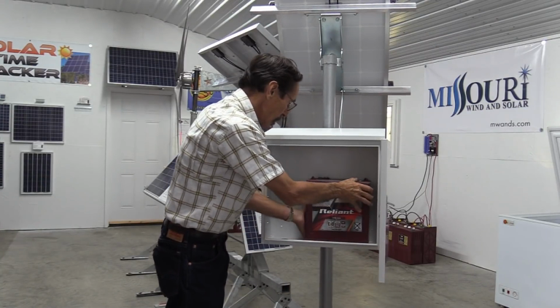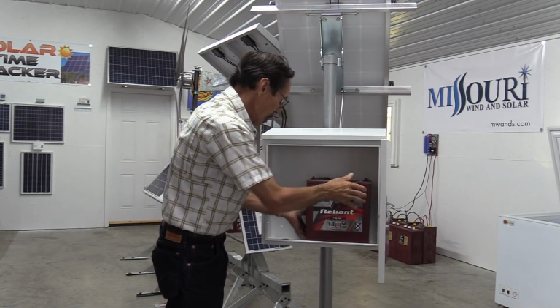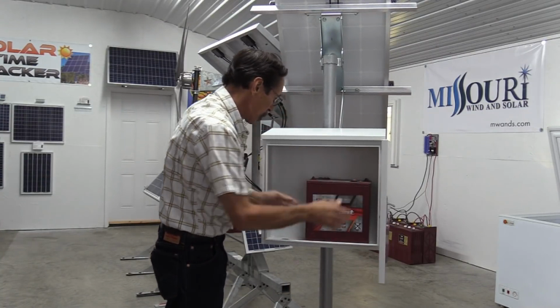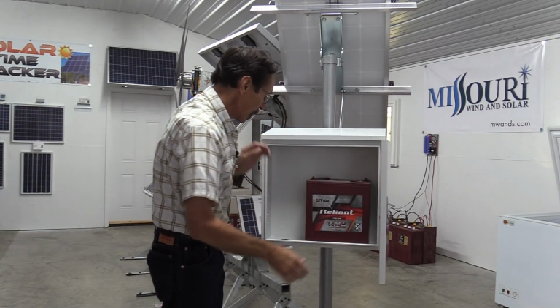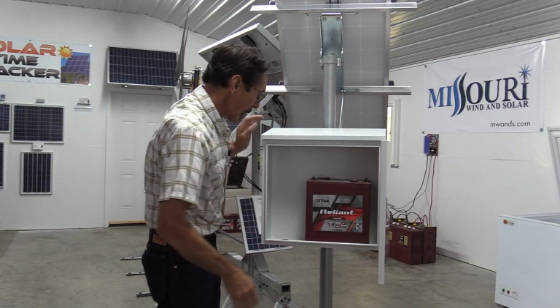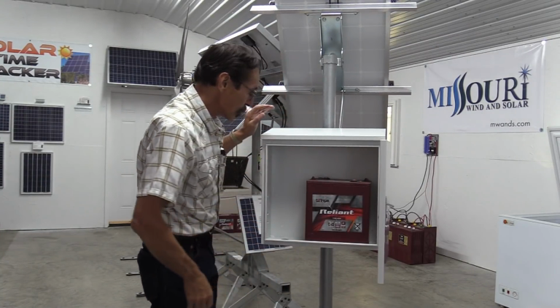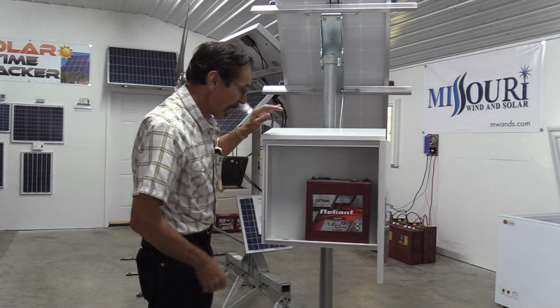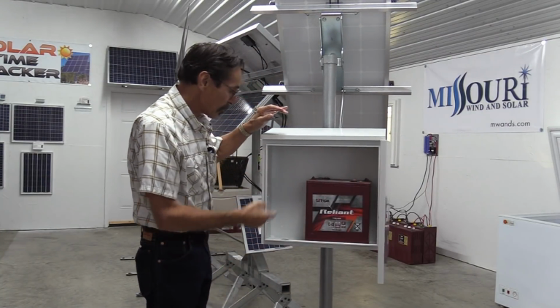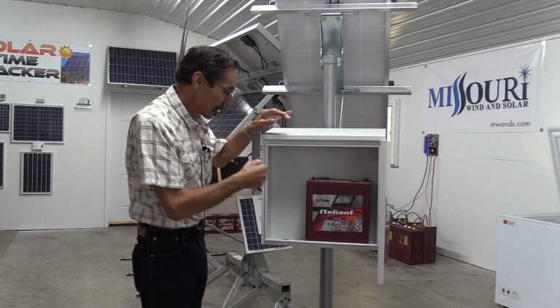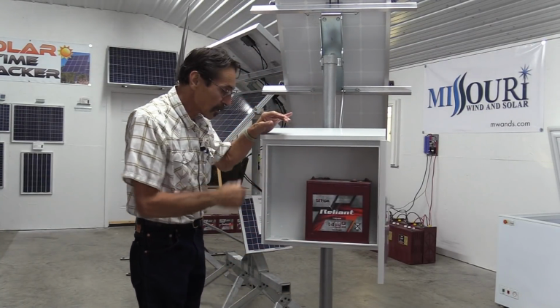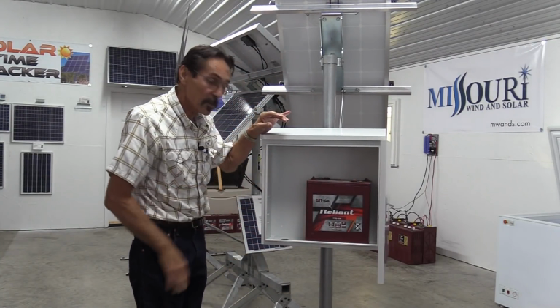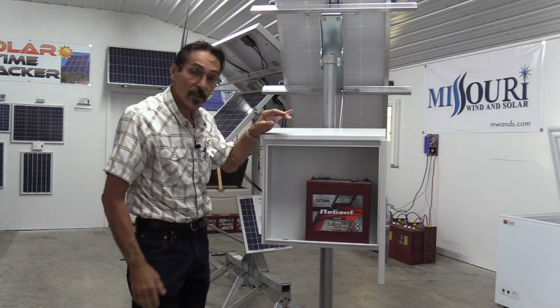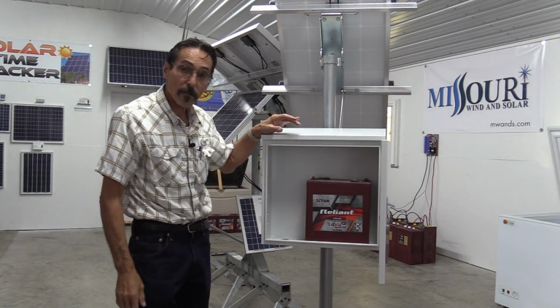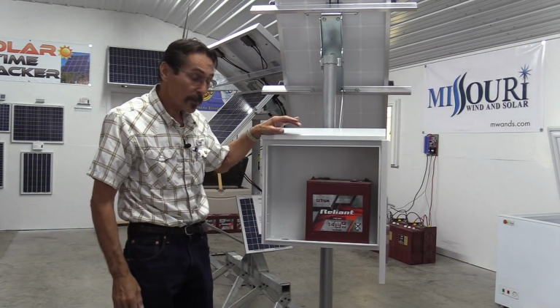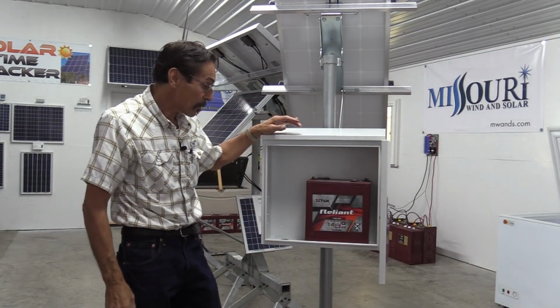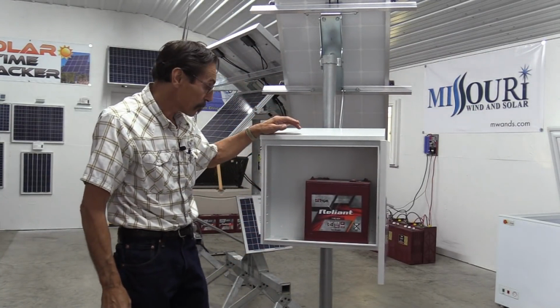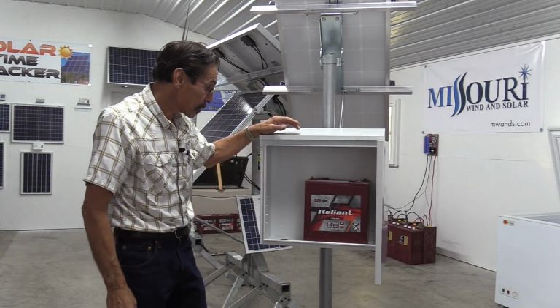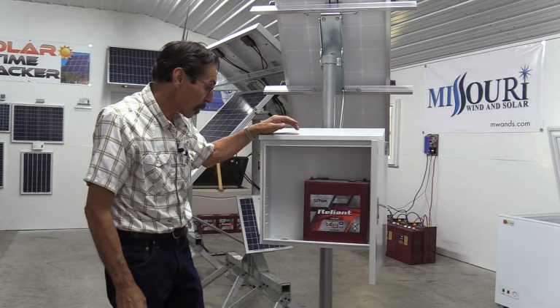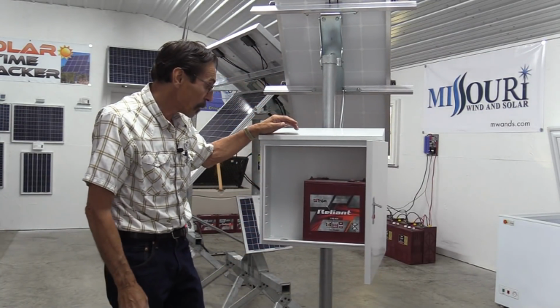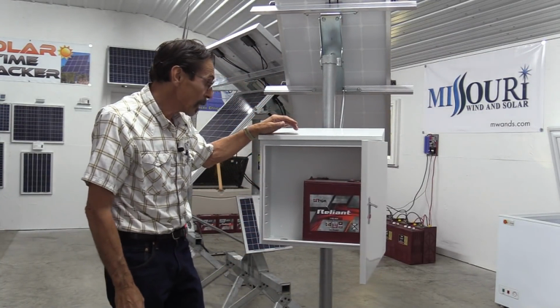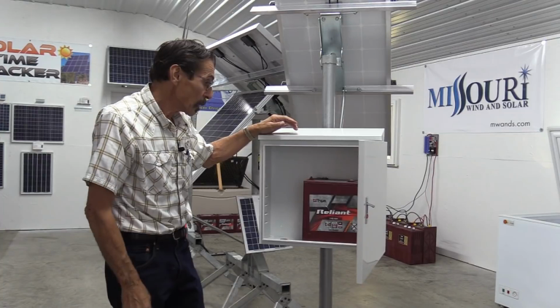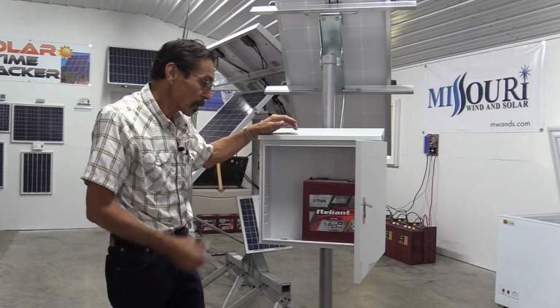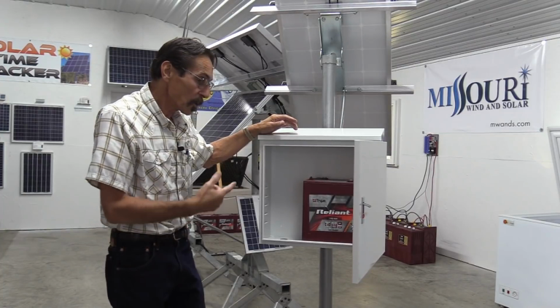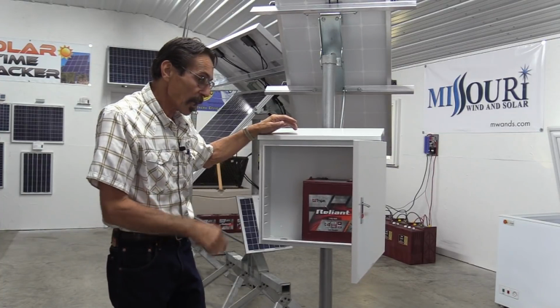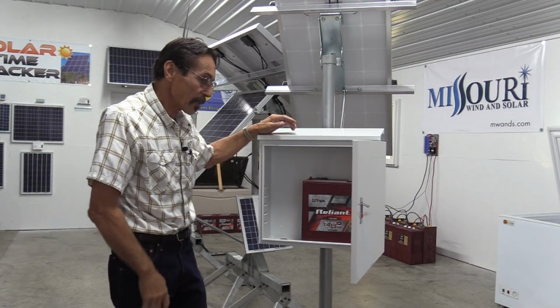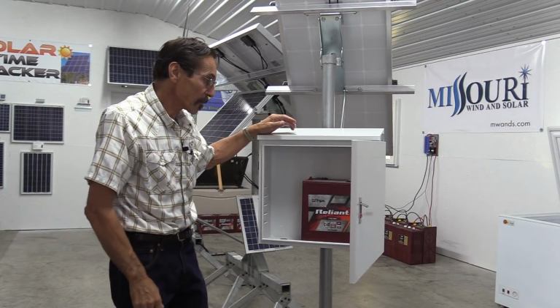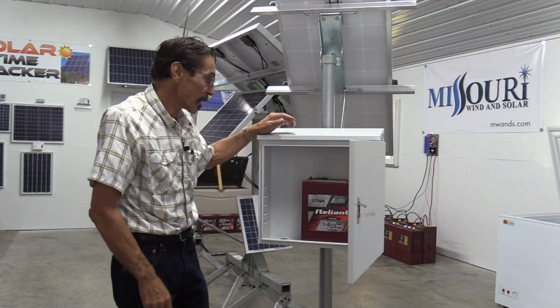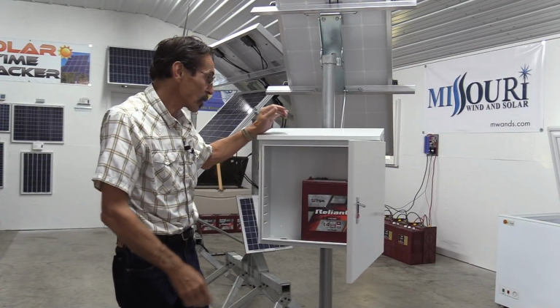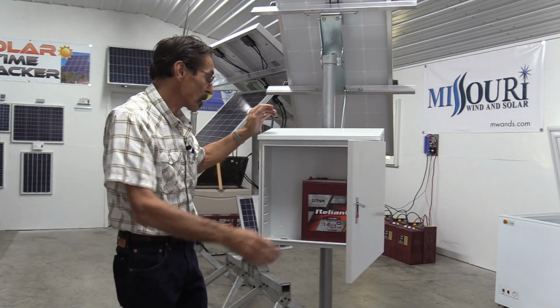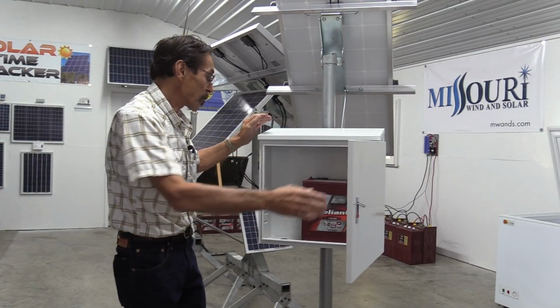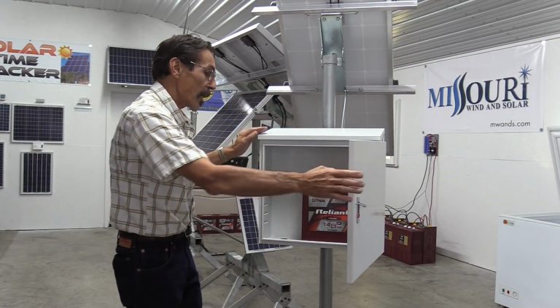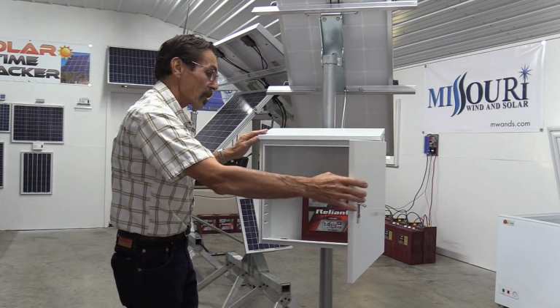It's a pretty large battery that can set up in there, so you can do a lot of different things with this box.